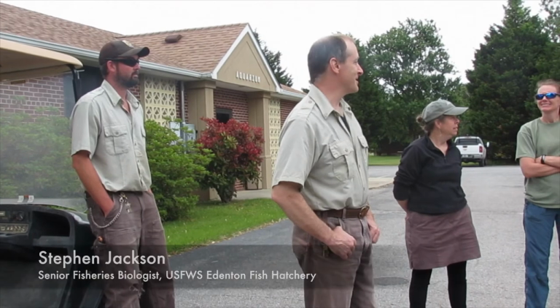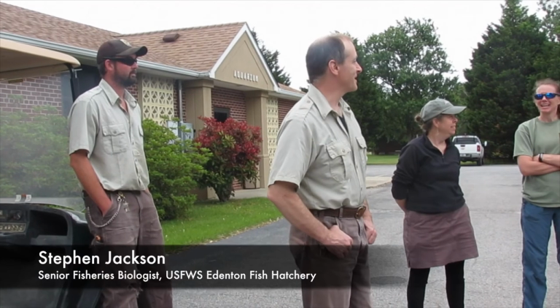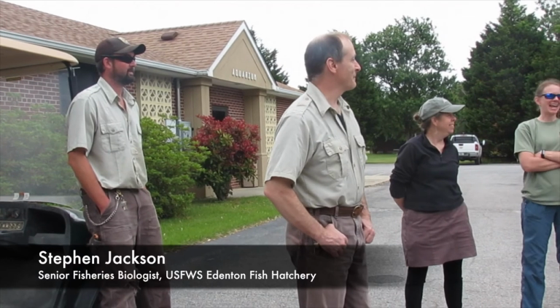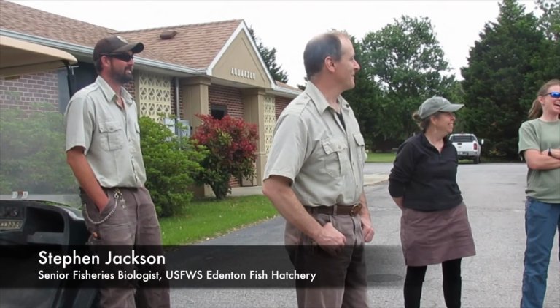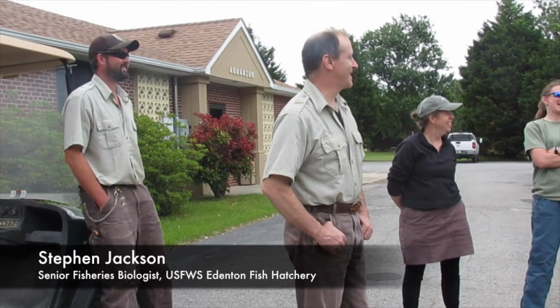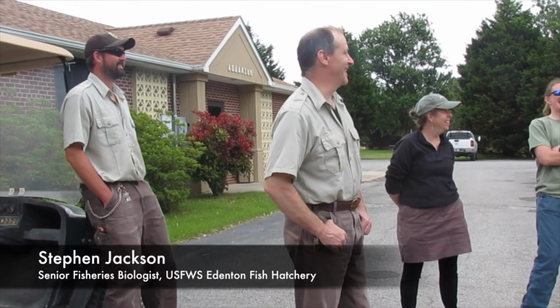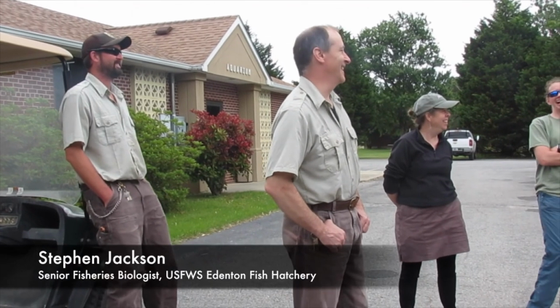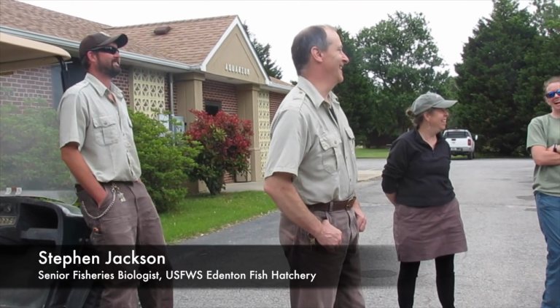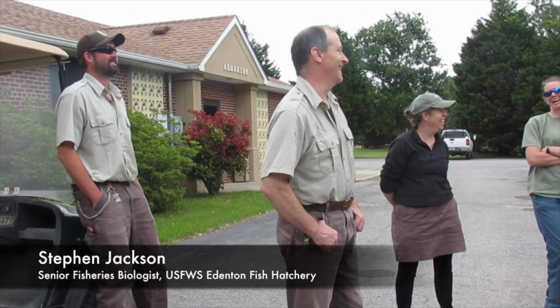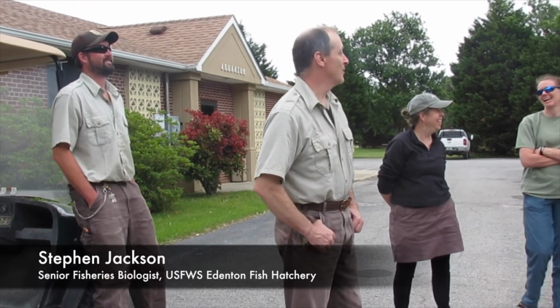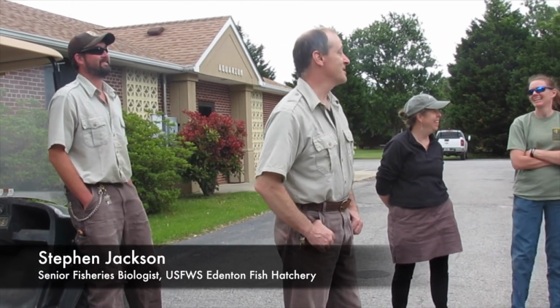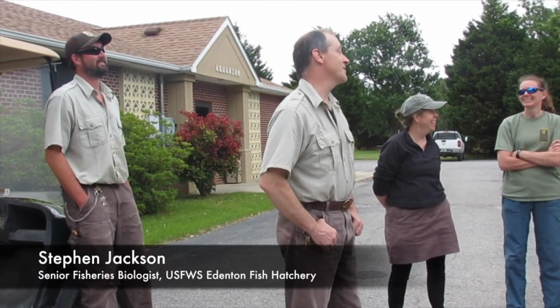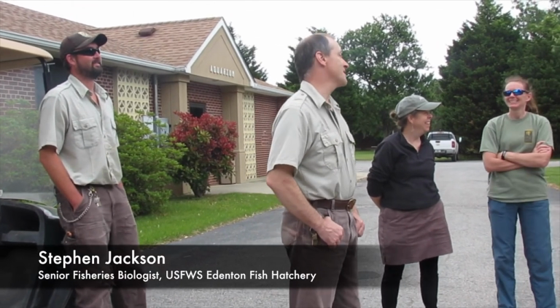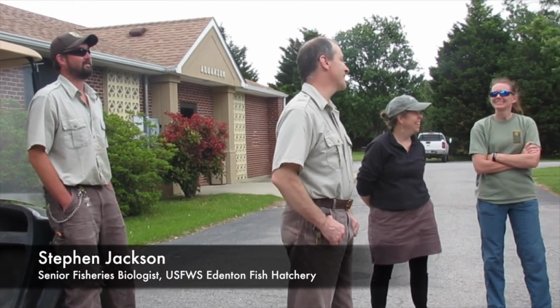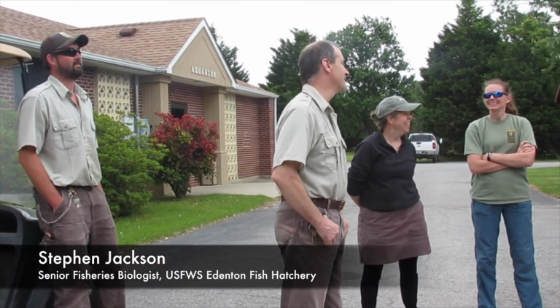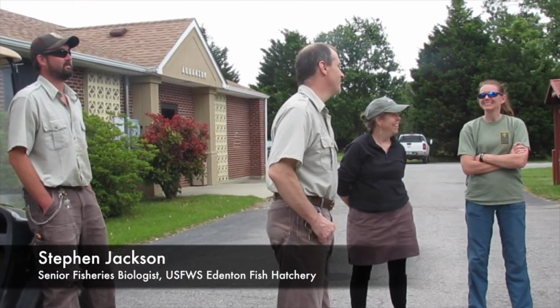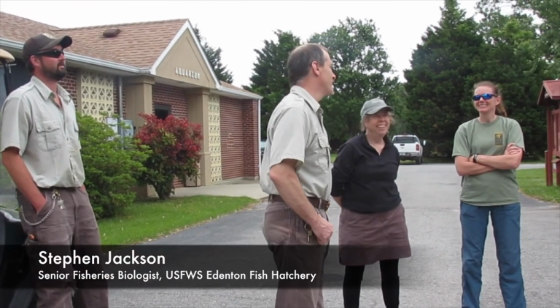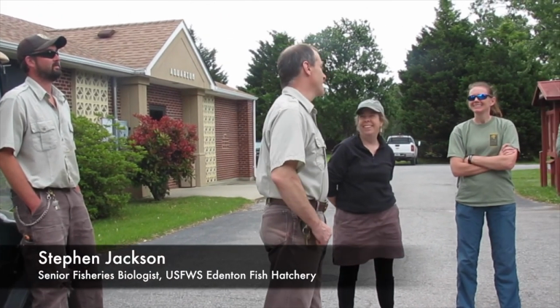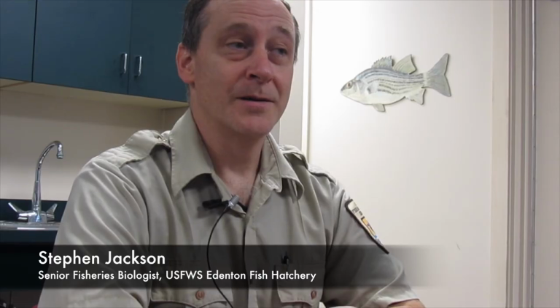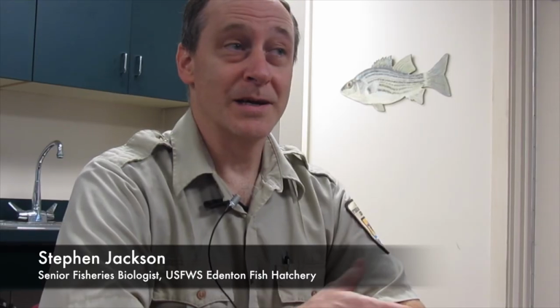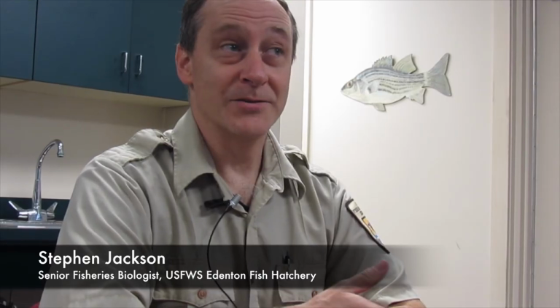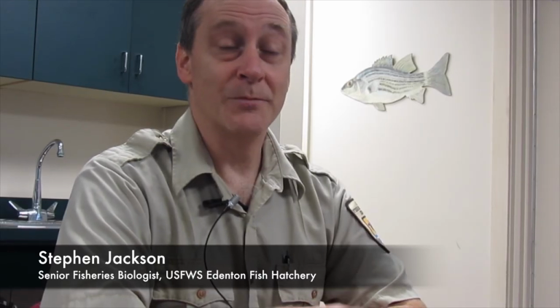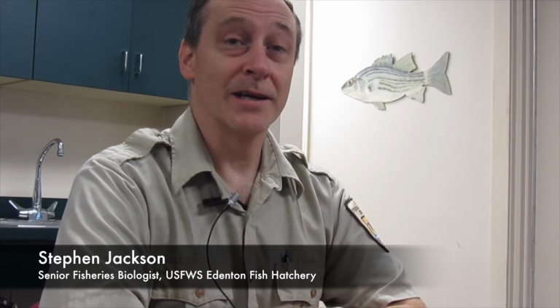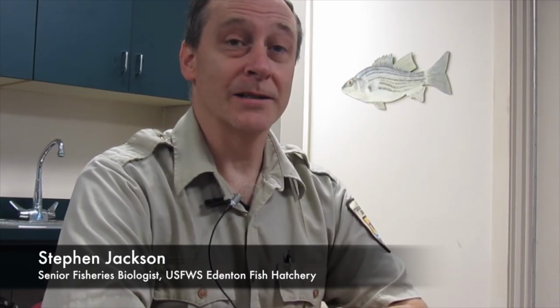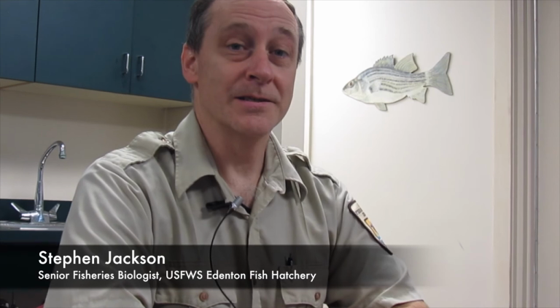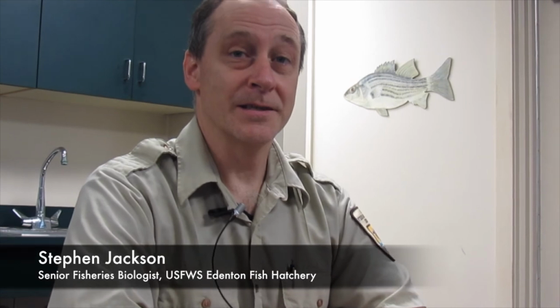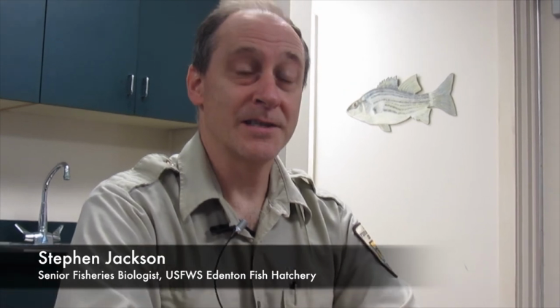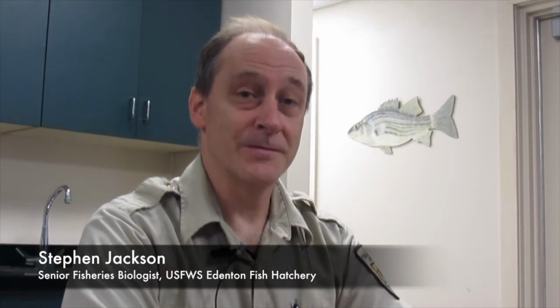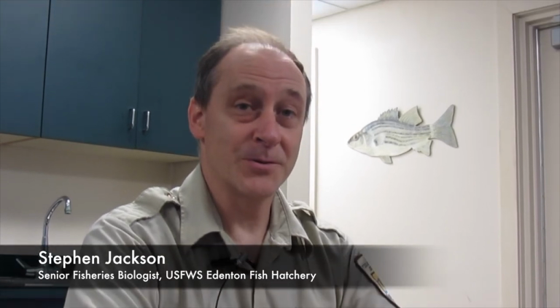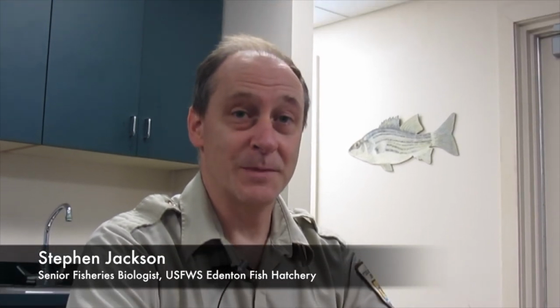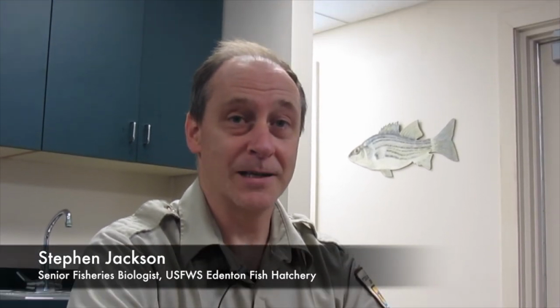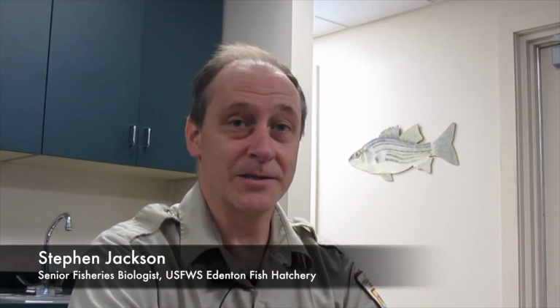My name is Steven Jackson. I'm the manager of the Edenton National Fish Hatchery. My job title is senior fisheries biologist.